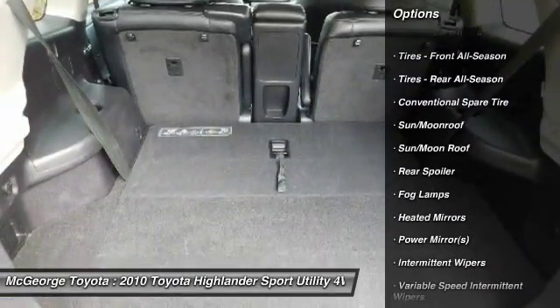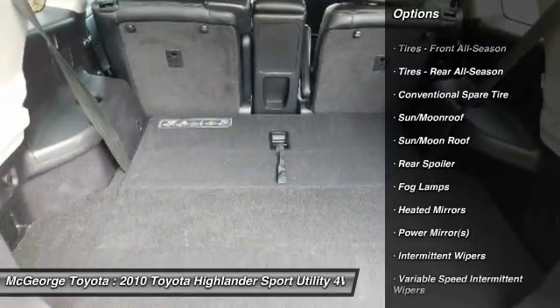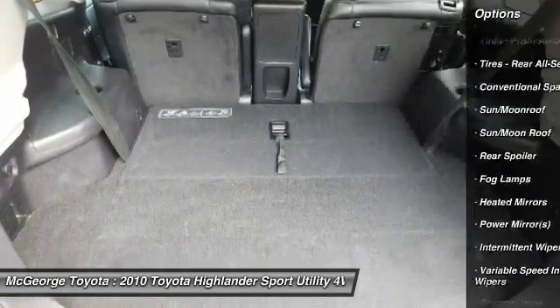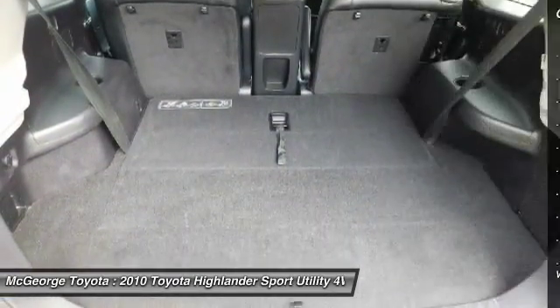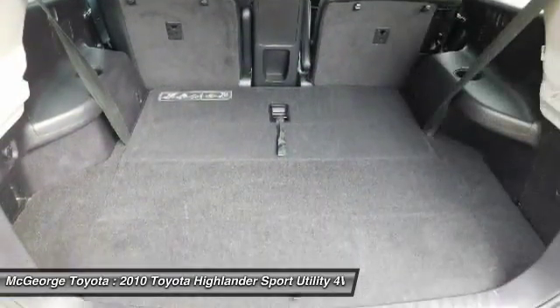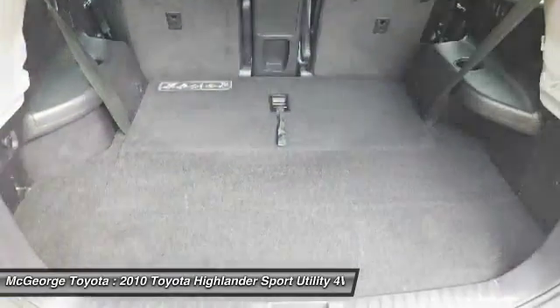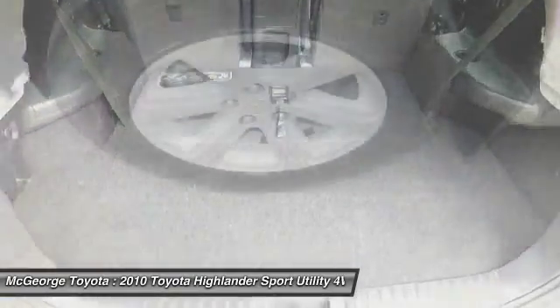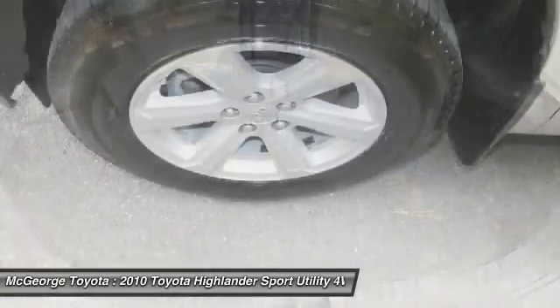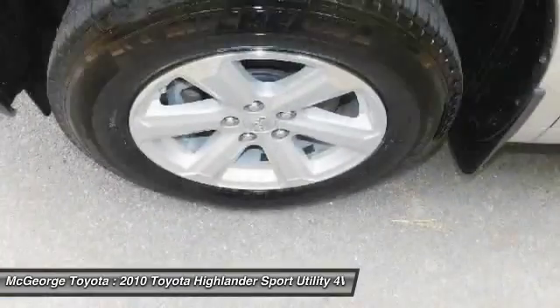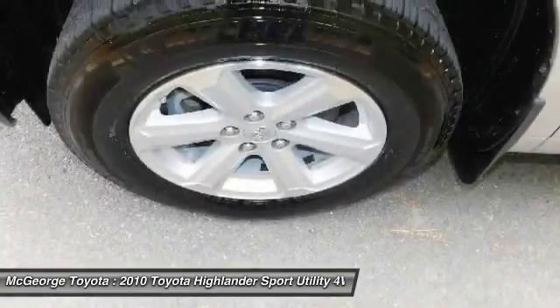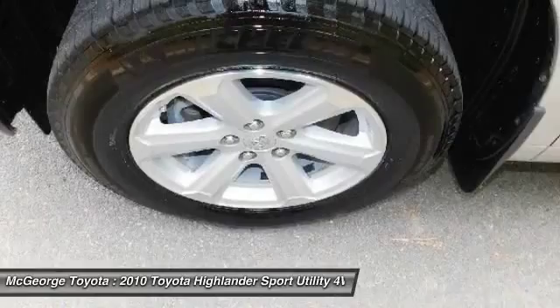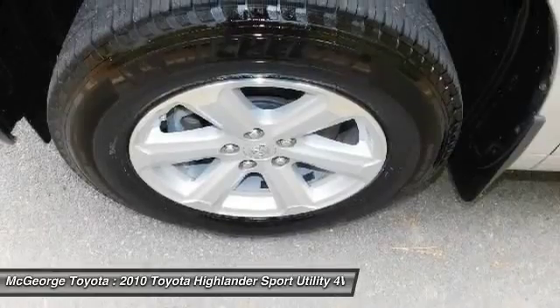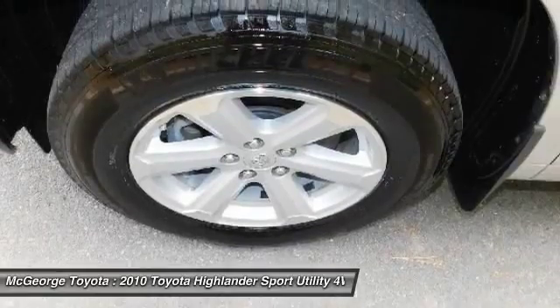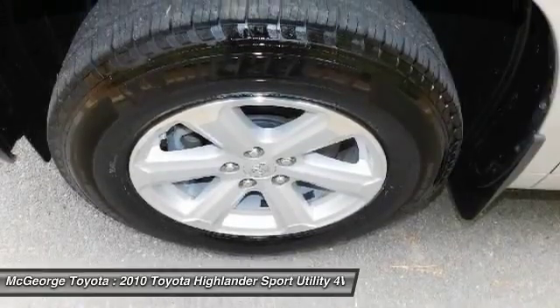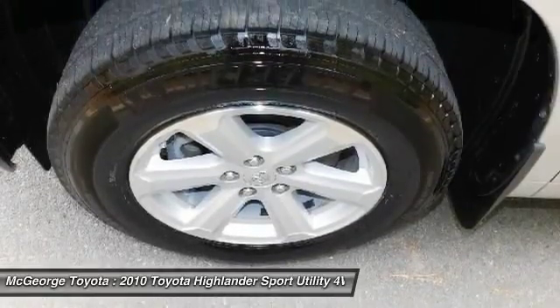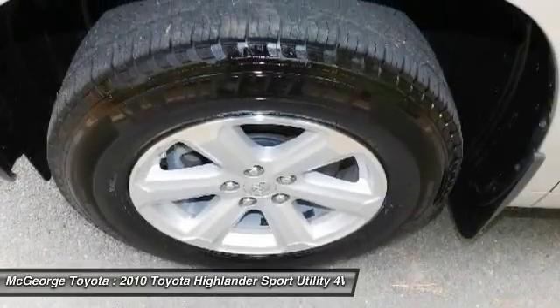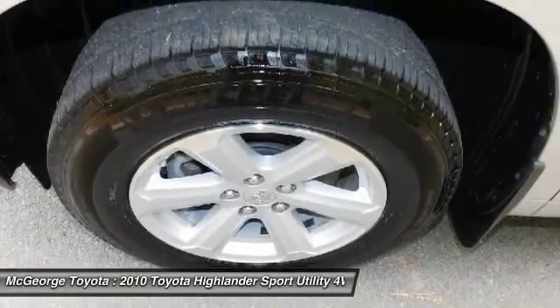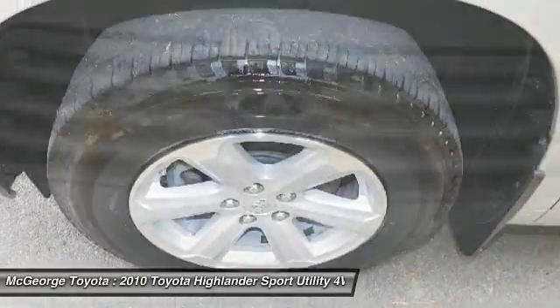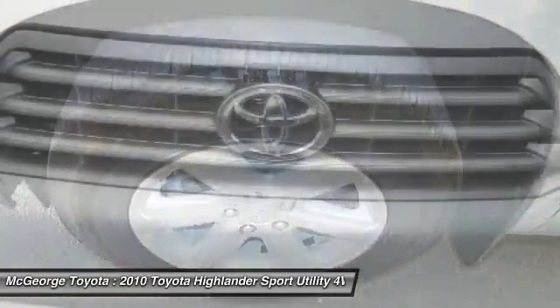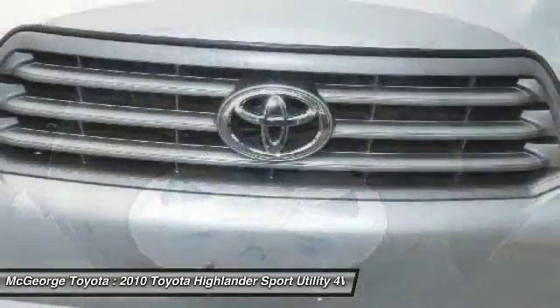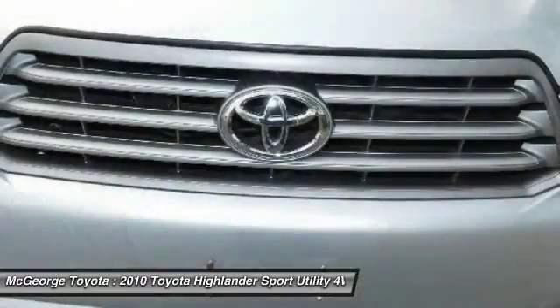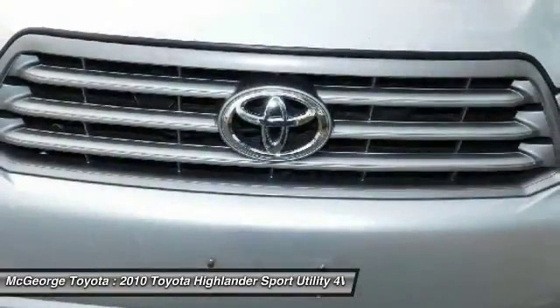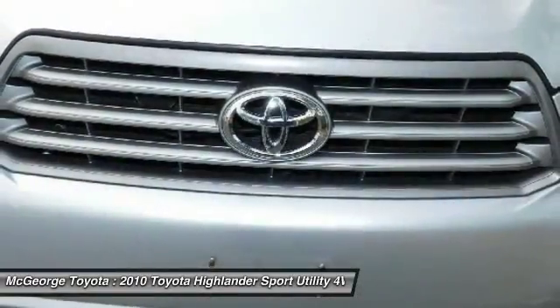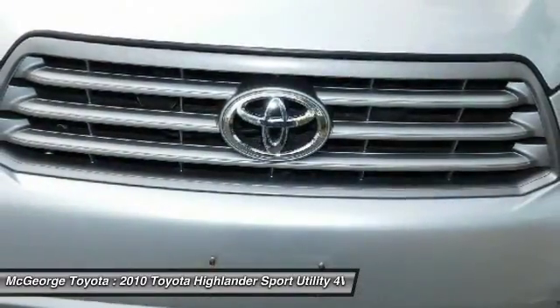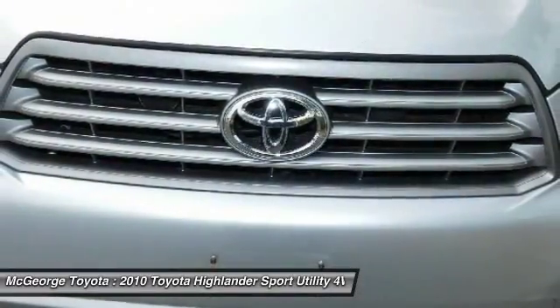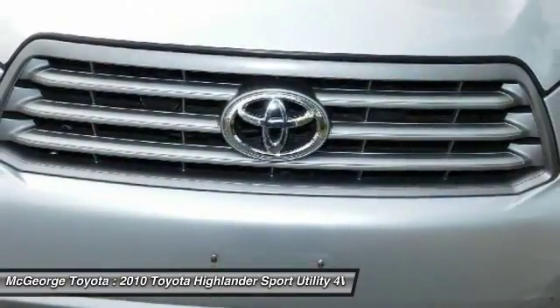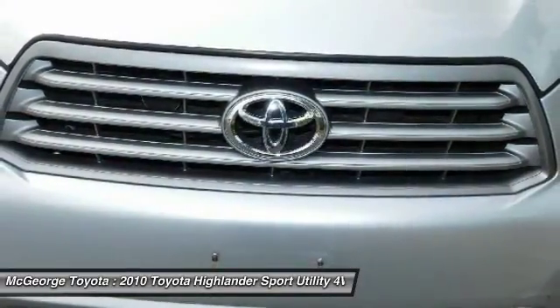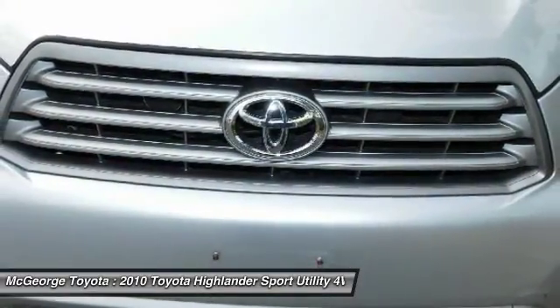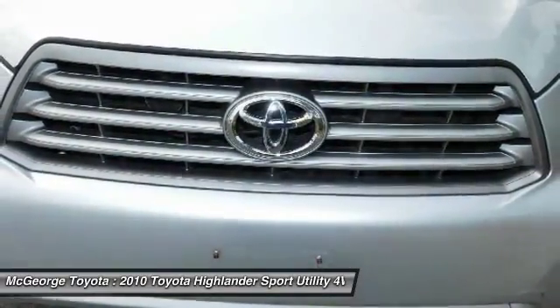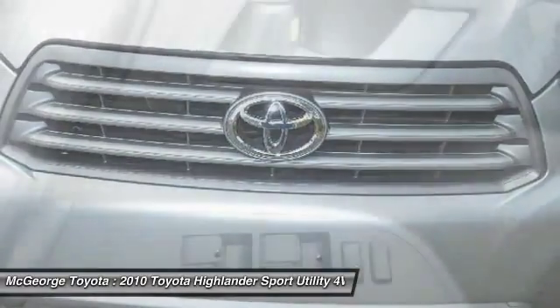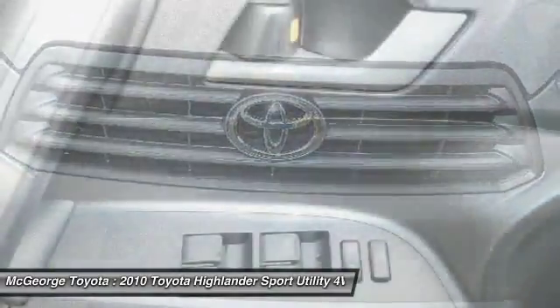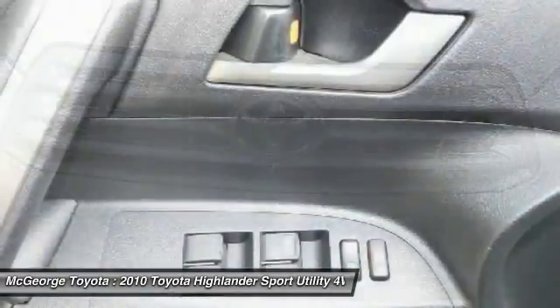Traction control, anti-lock braking system, leather-wrapped steering wheel, moonroof, power steering, adjustable steering wheel.